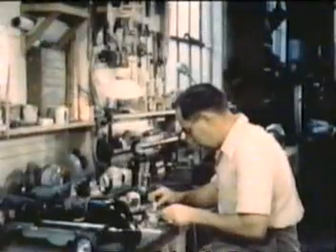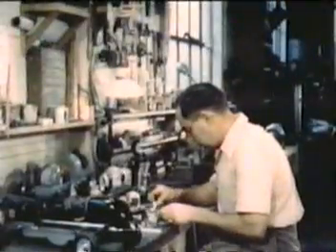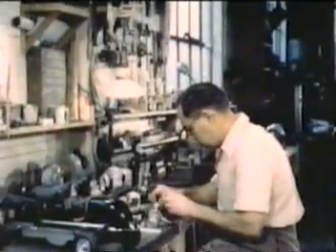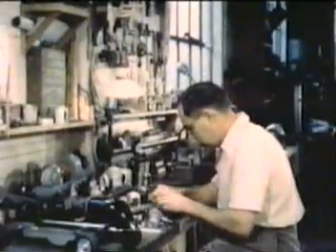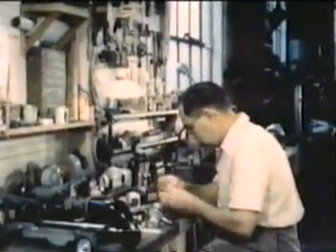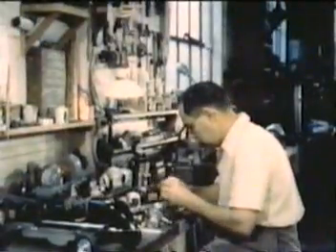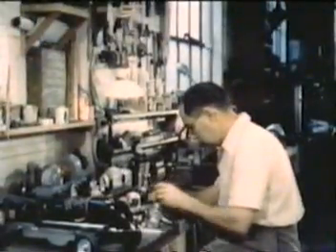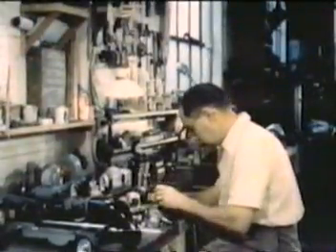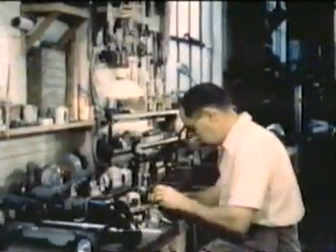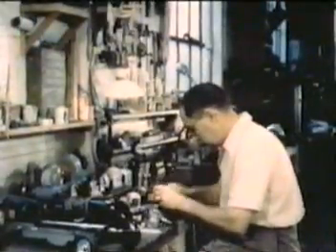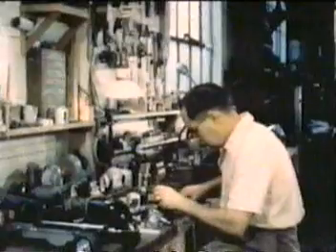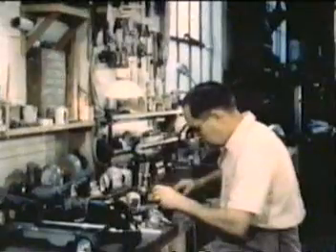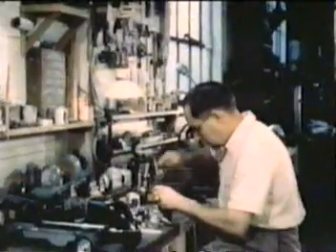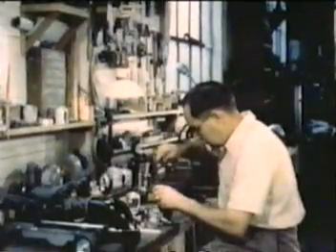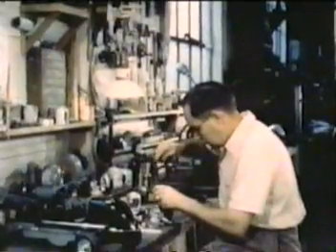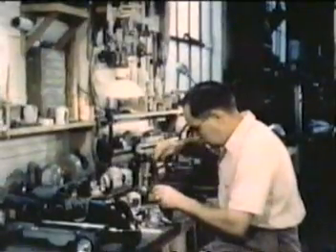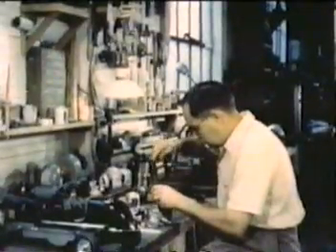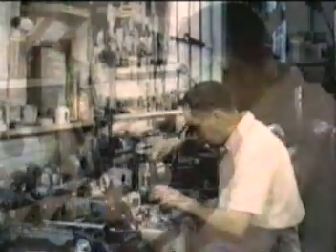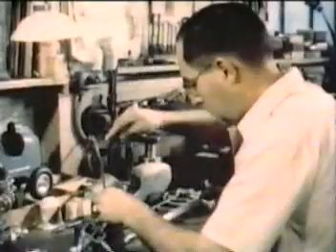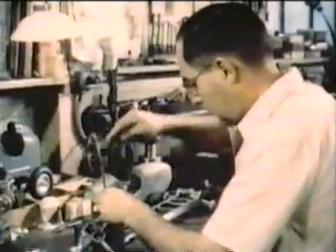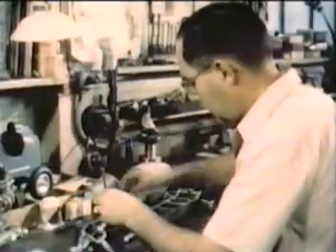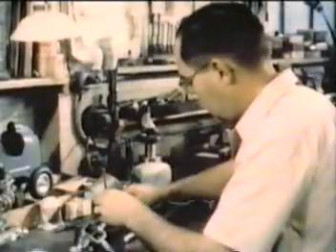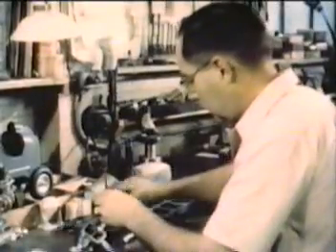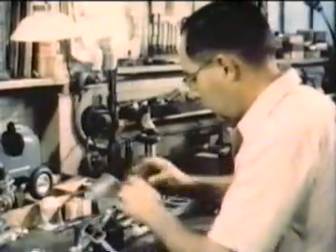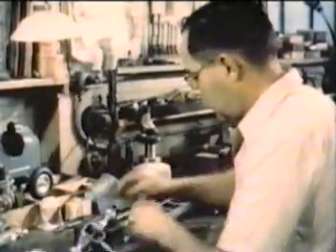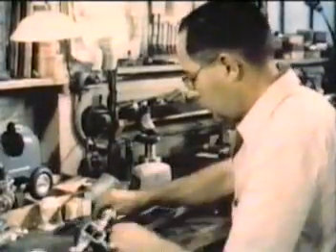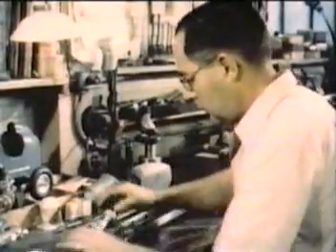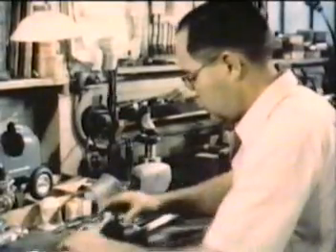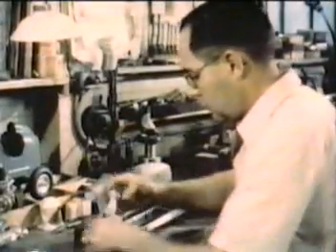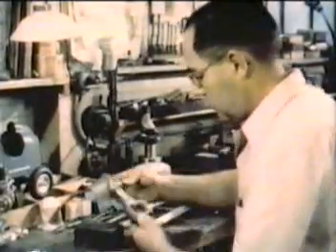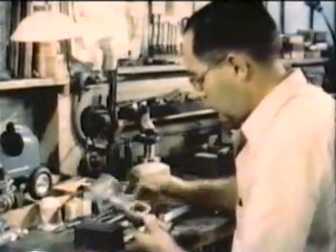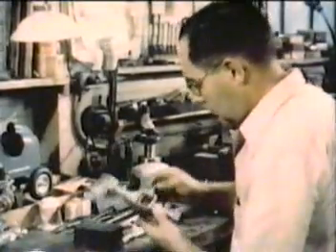Mr. Courtney Bab of Pasadena, California, runs an automobile factory. It isn't much for size, but neither is the car he builds.